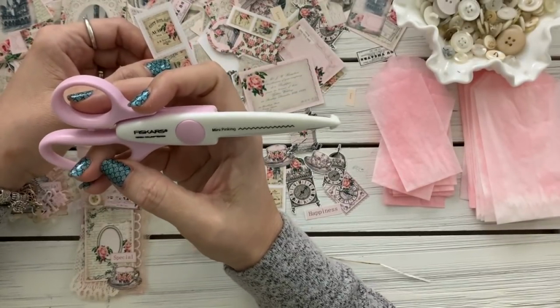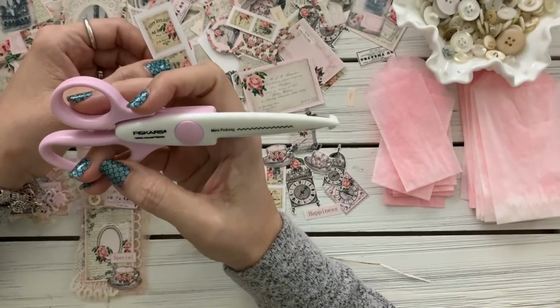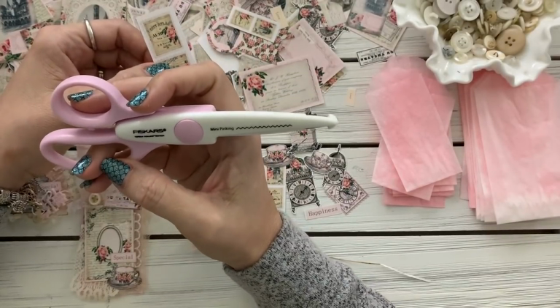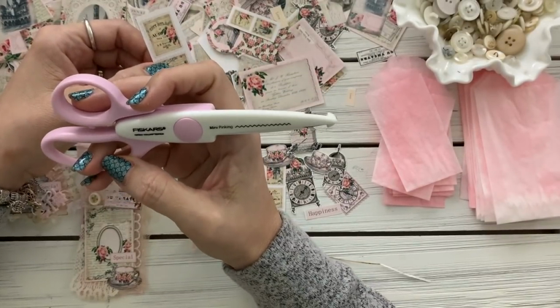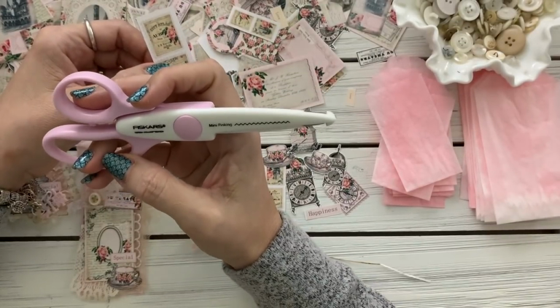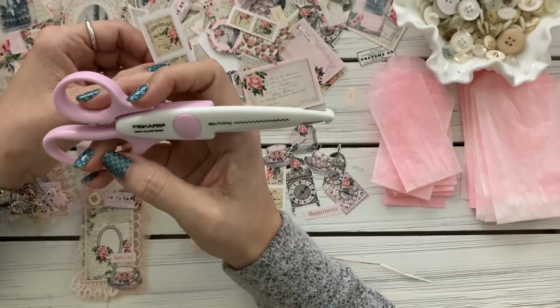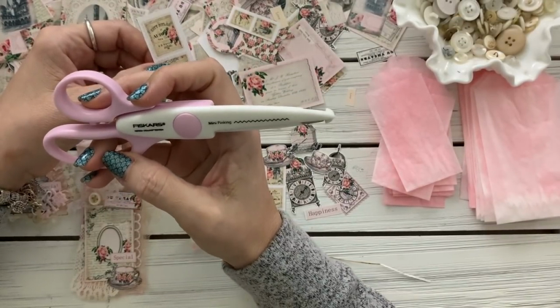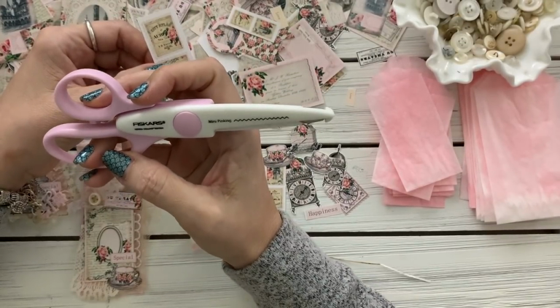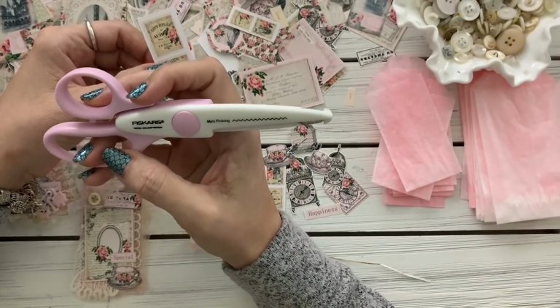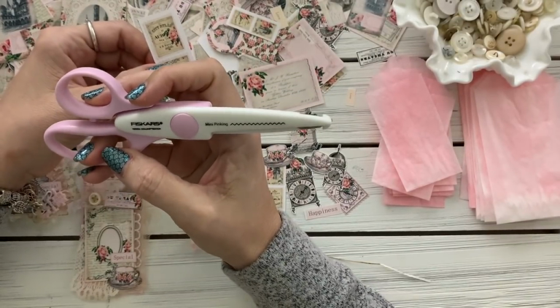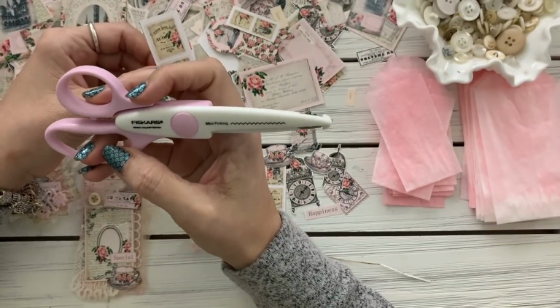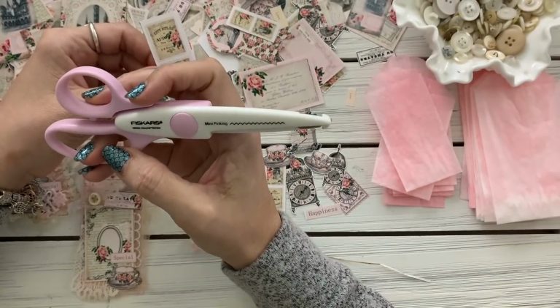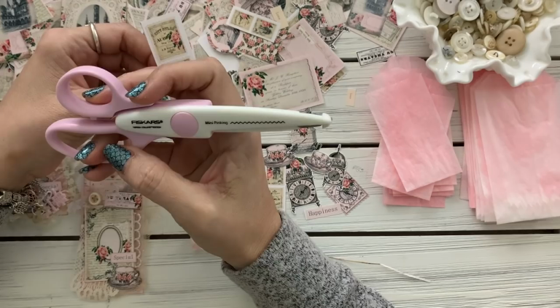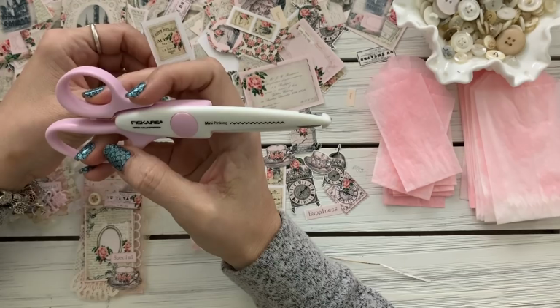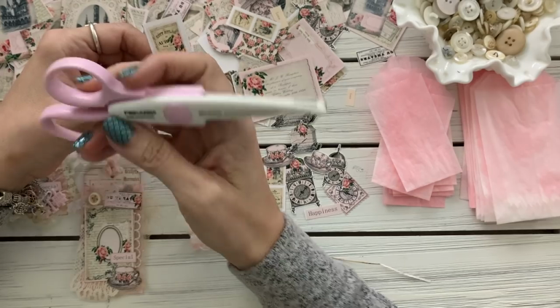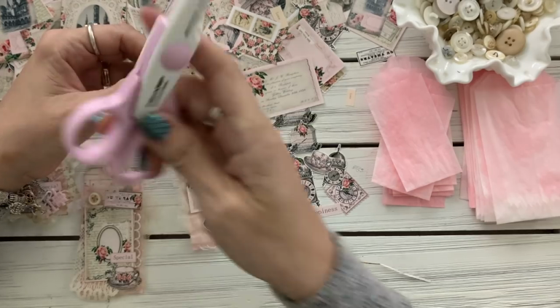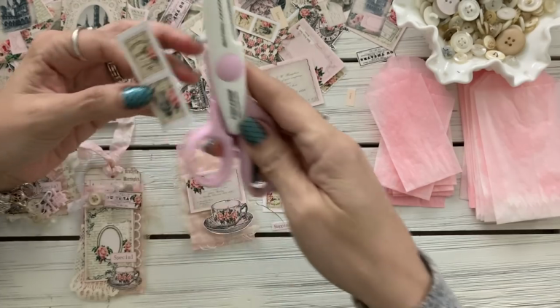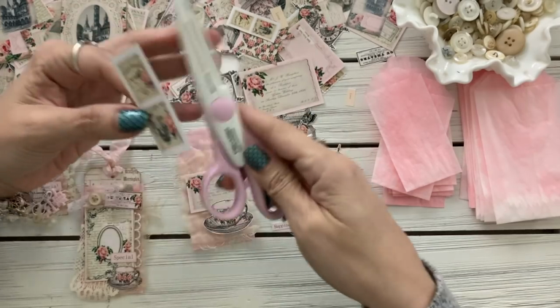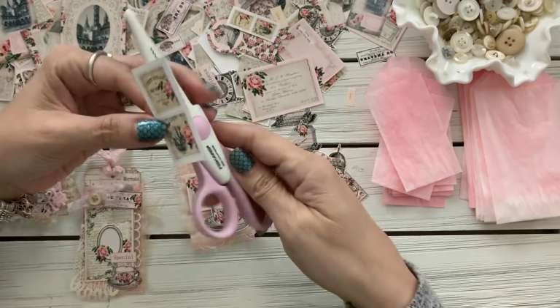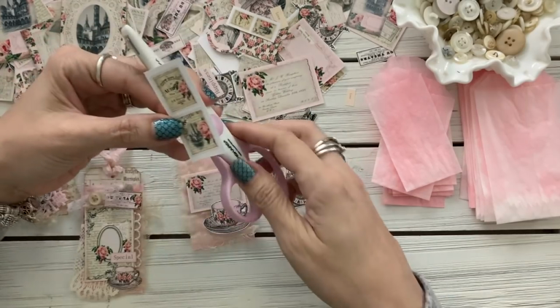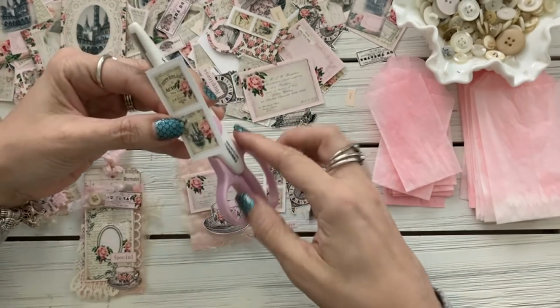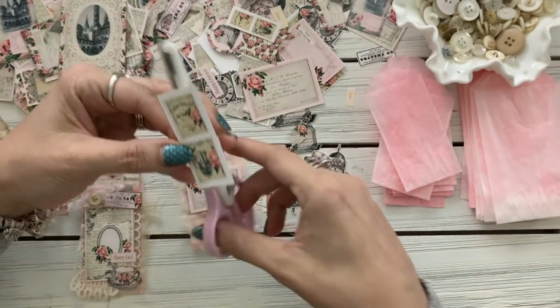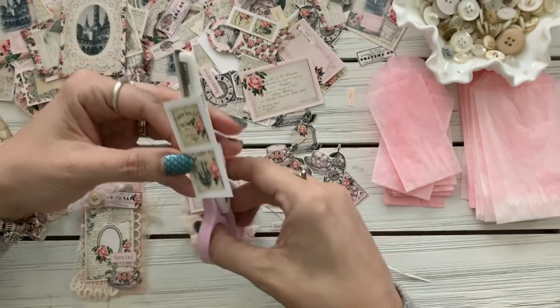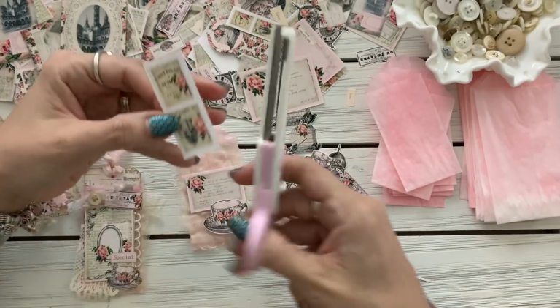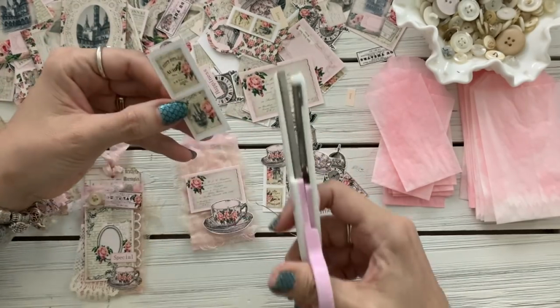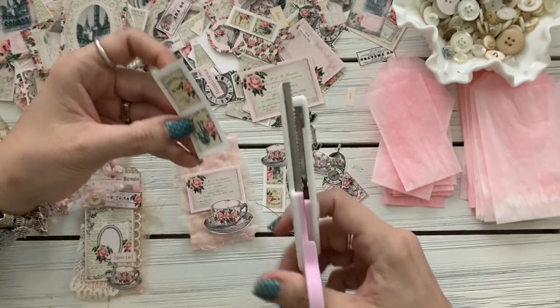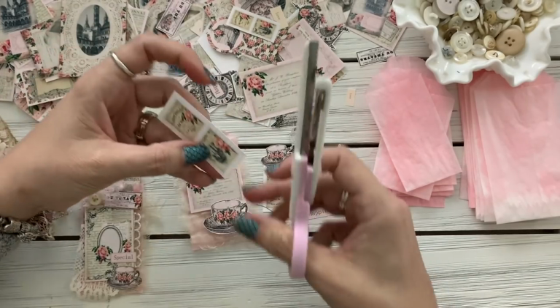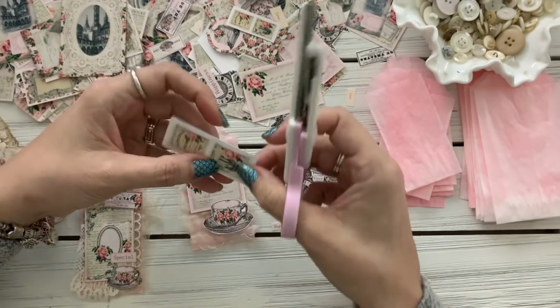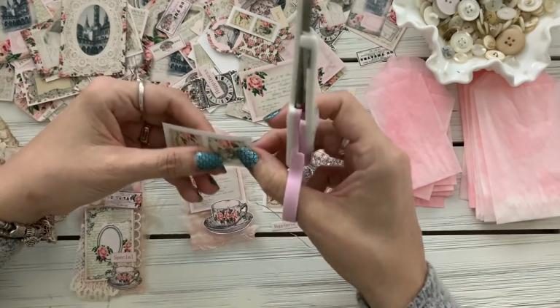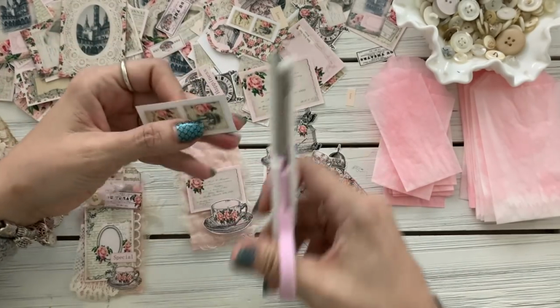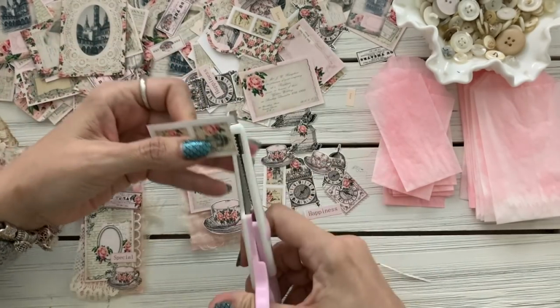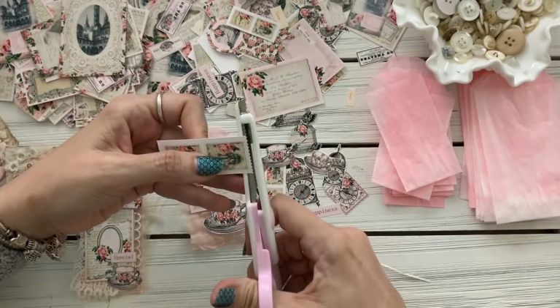I'm just using this Fiskars pinking mini pinking shear to cut these.